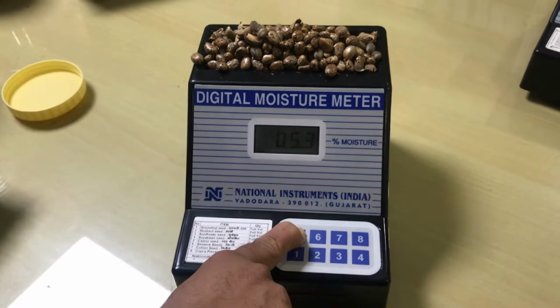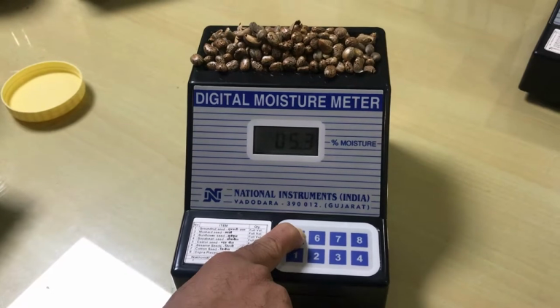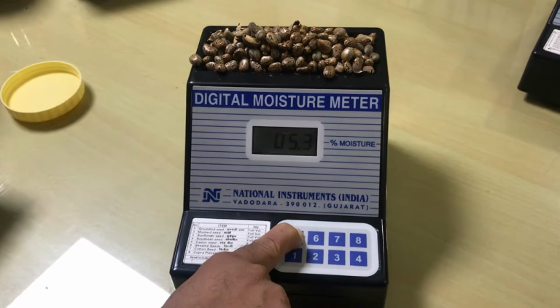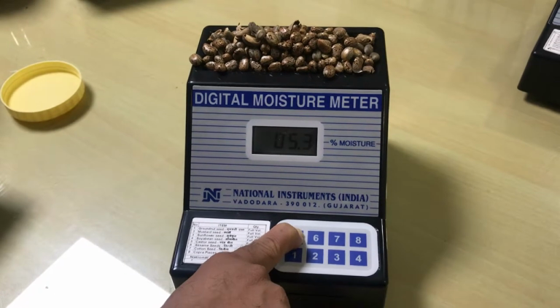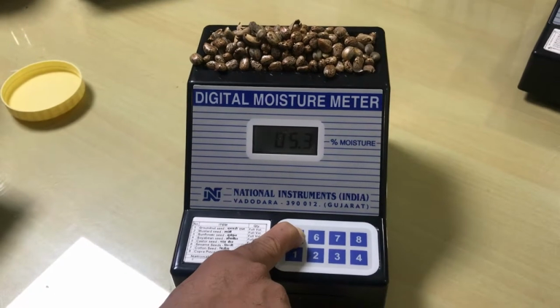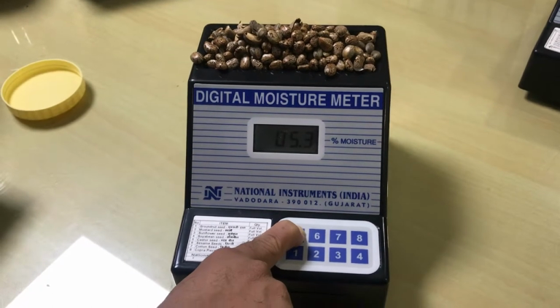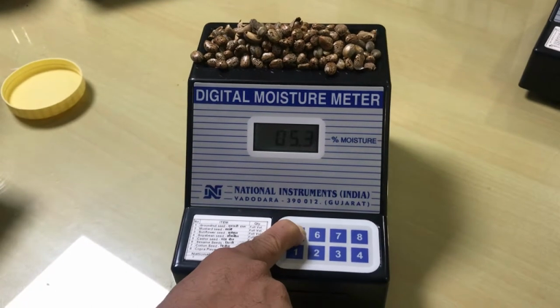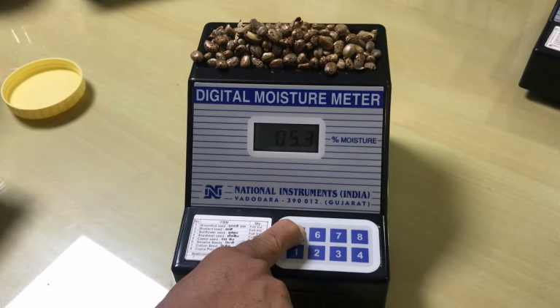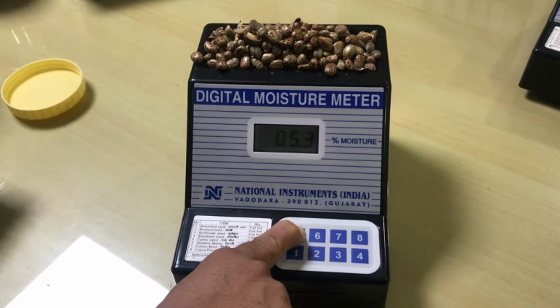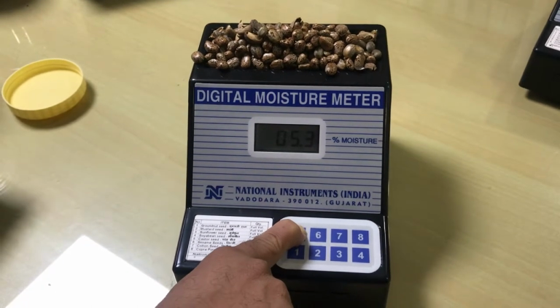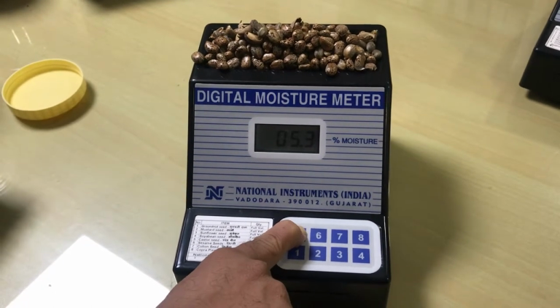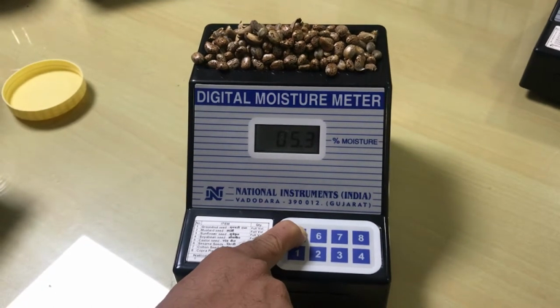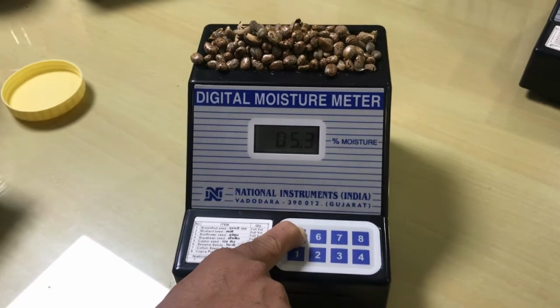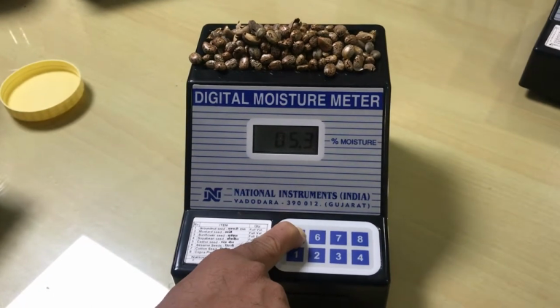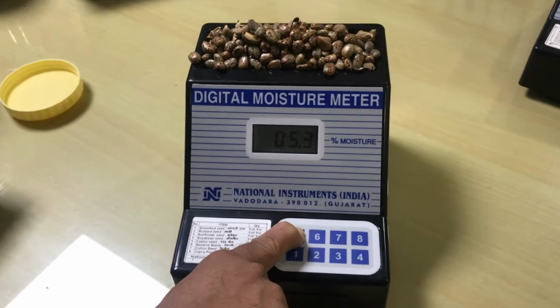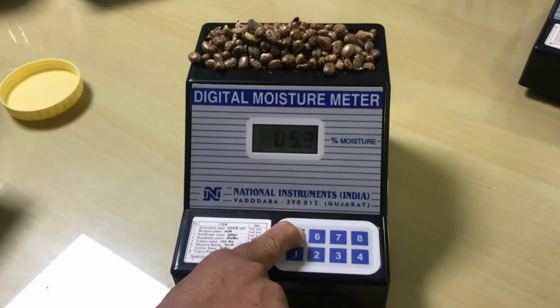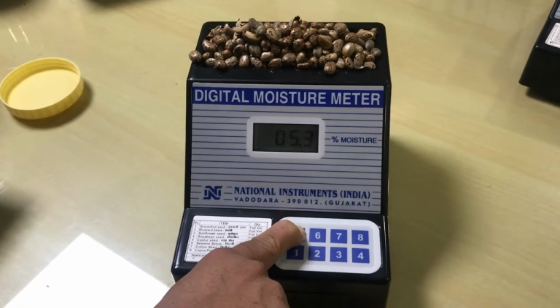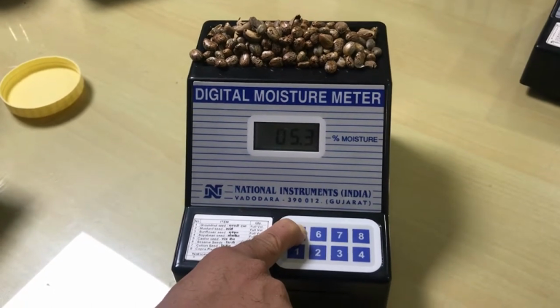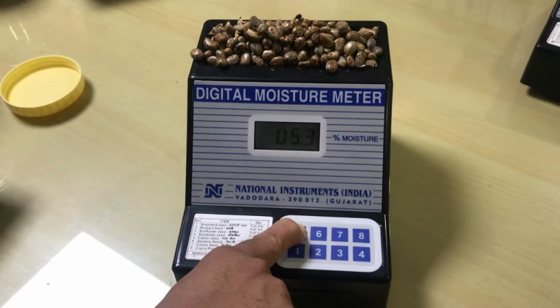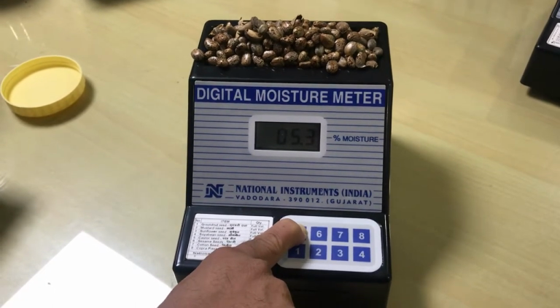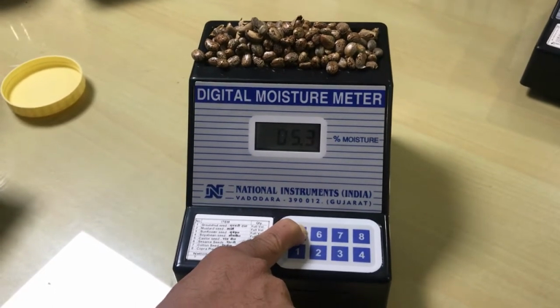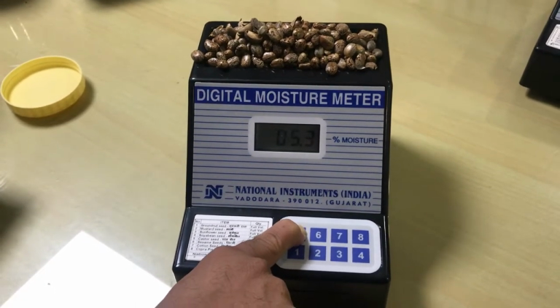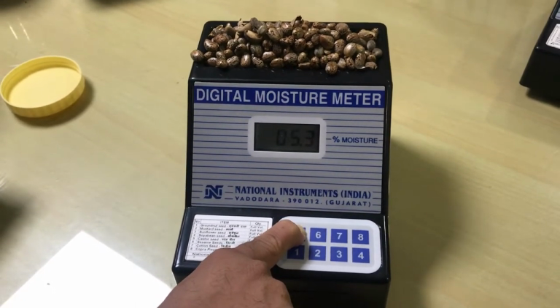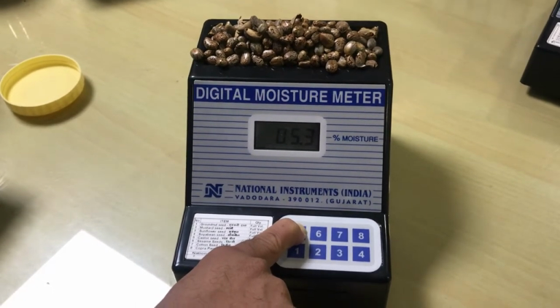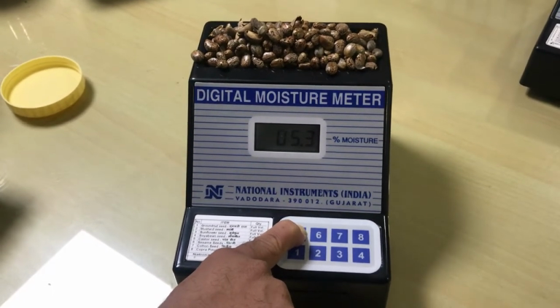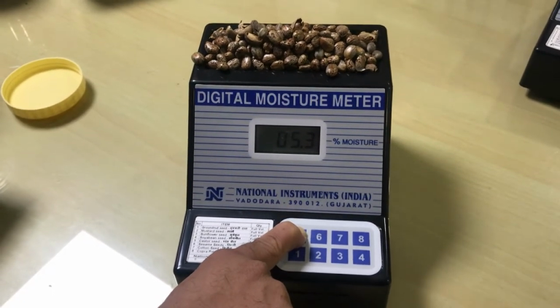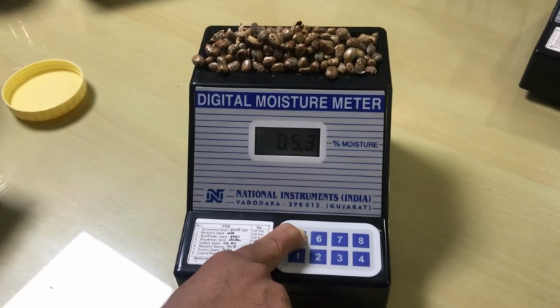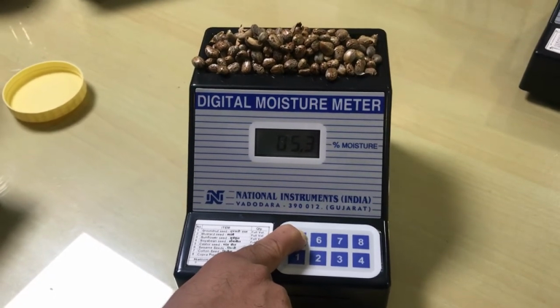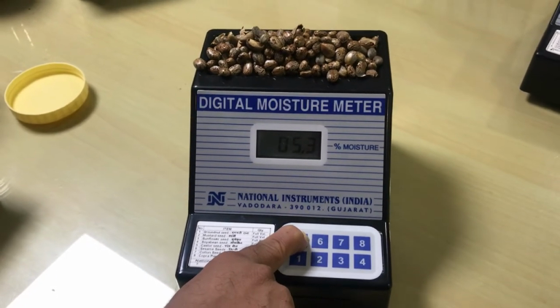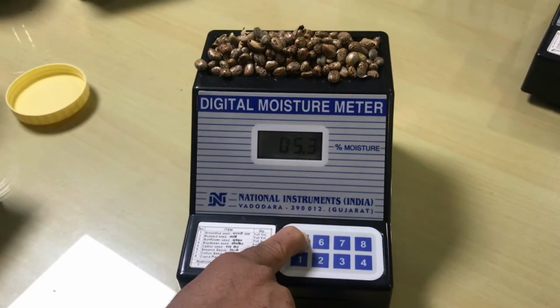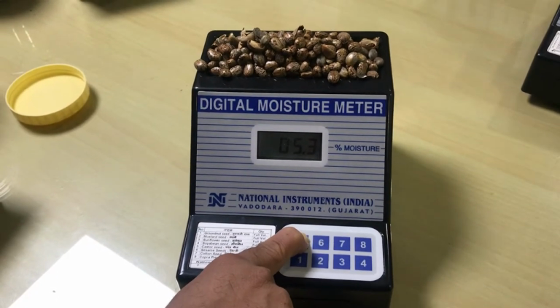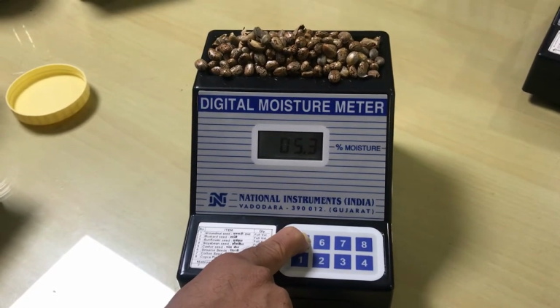This is a very dry Castor seed, and that's all. Here we go.